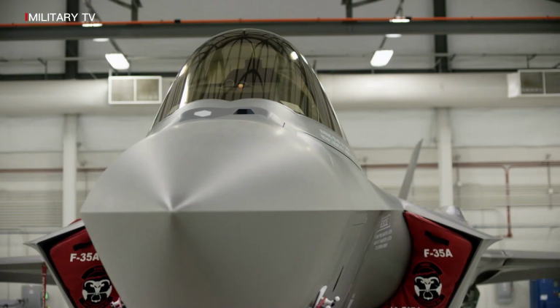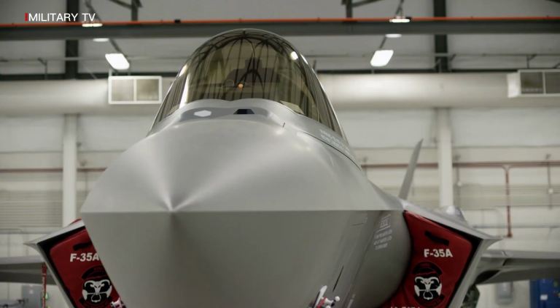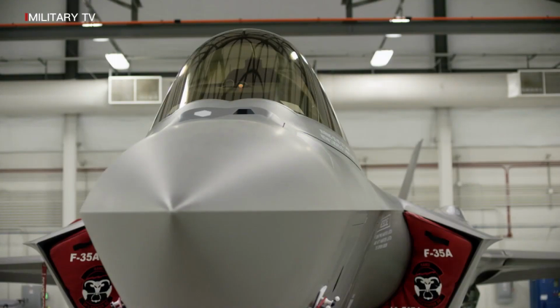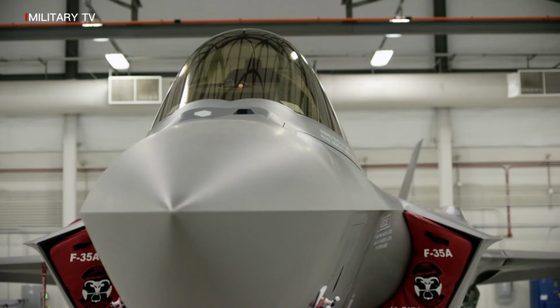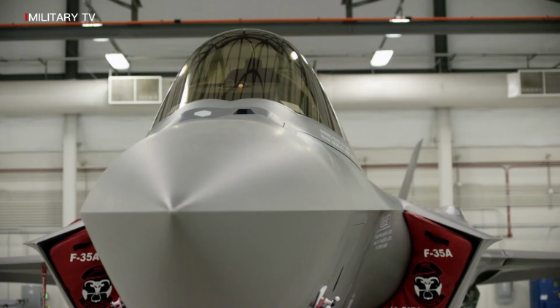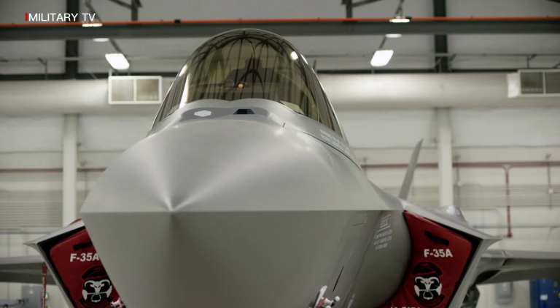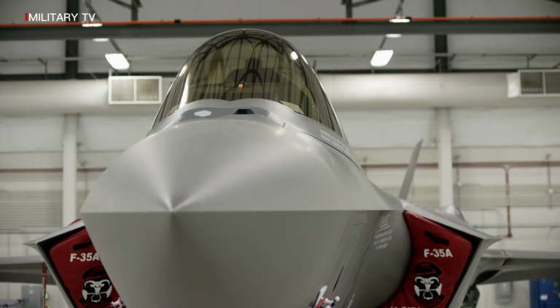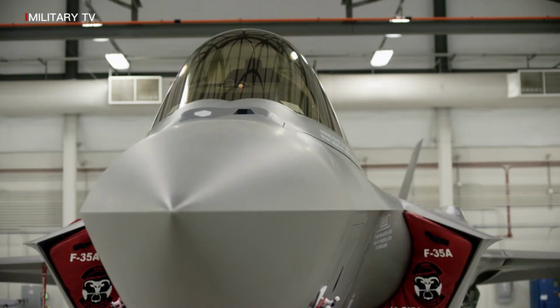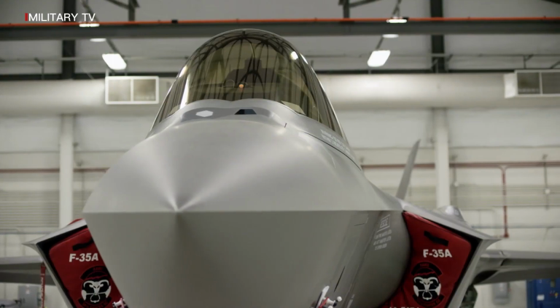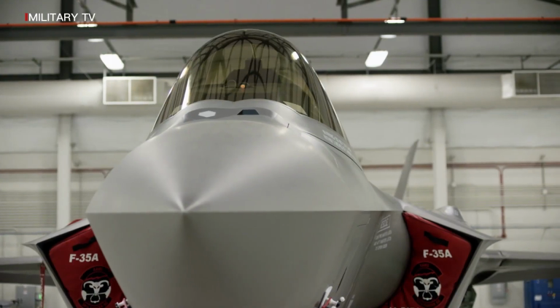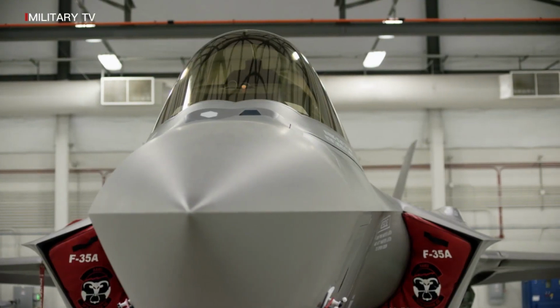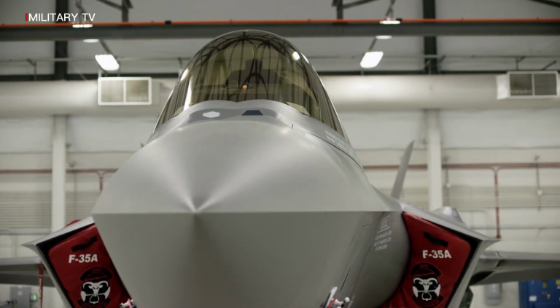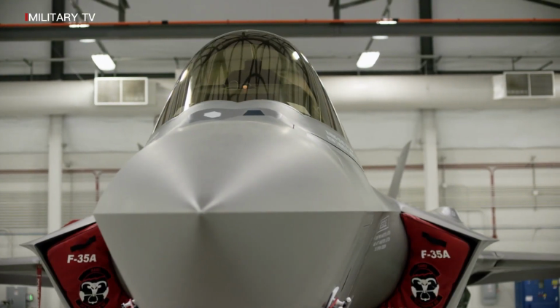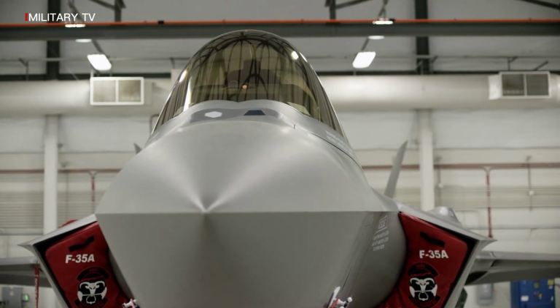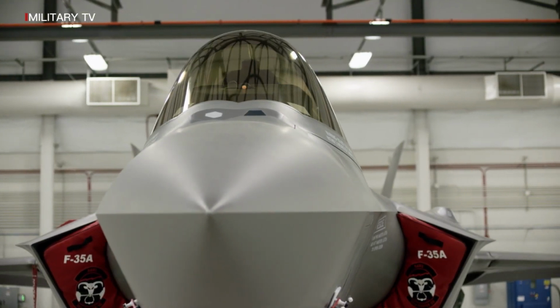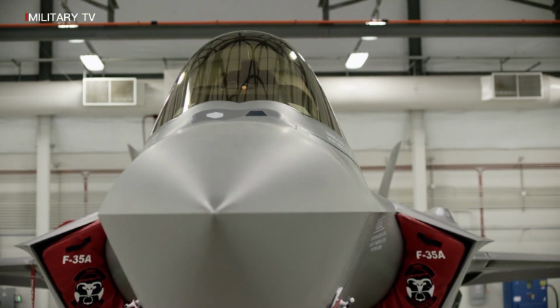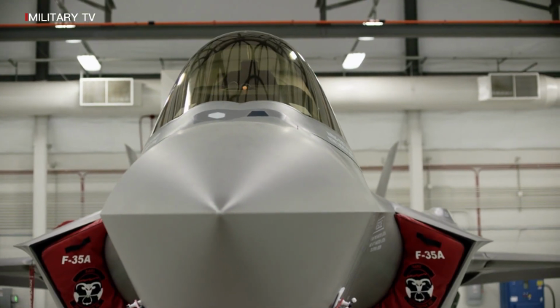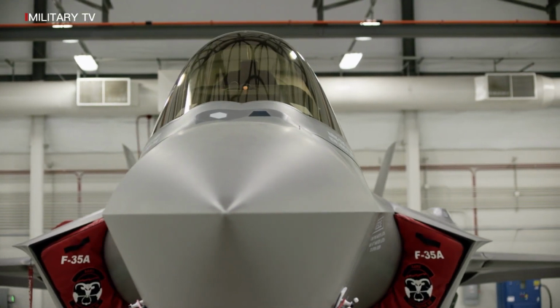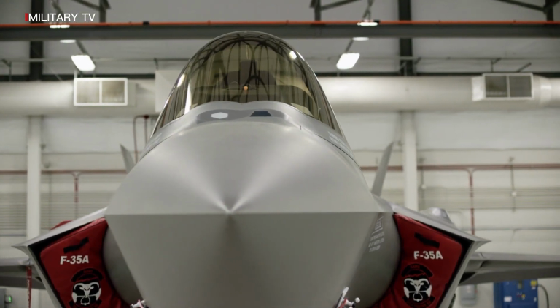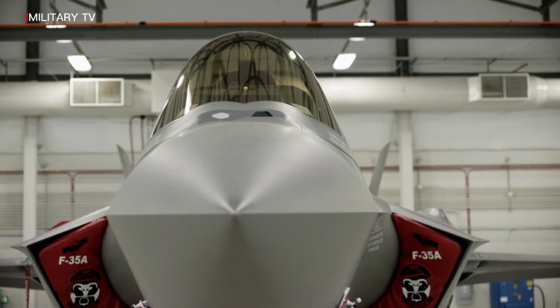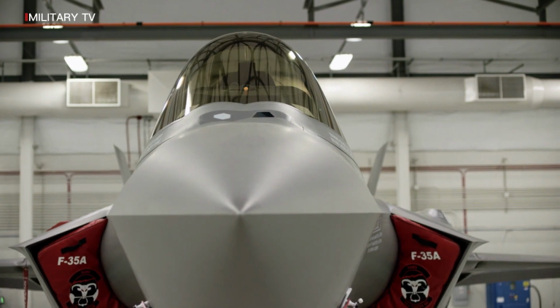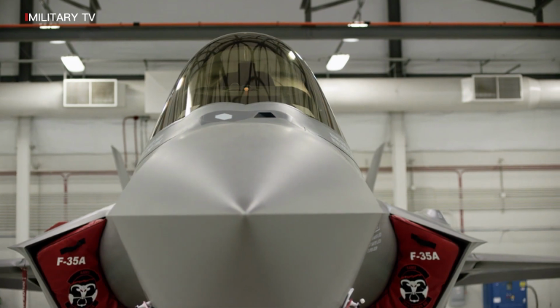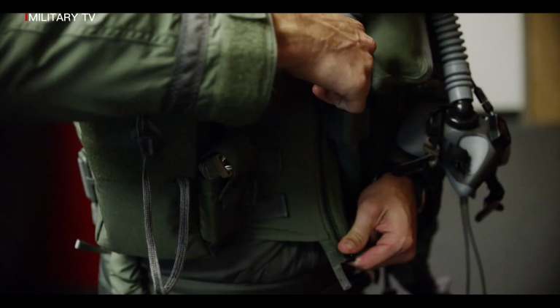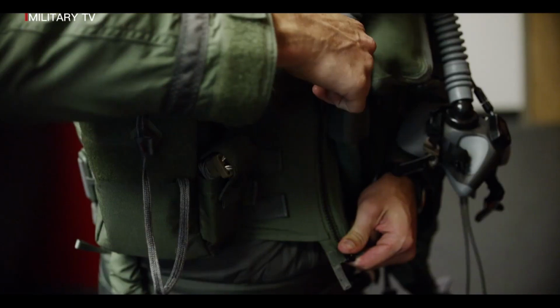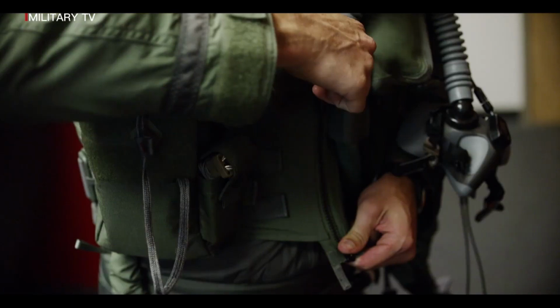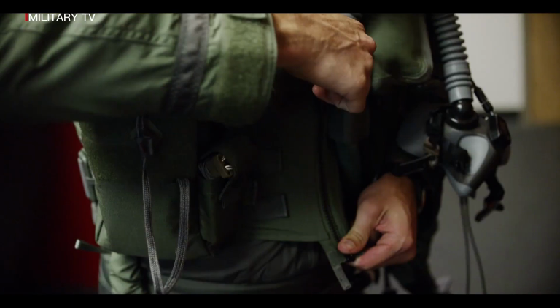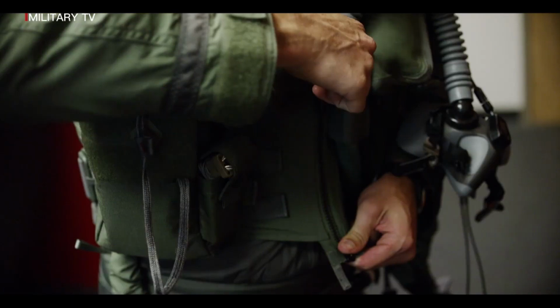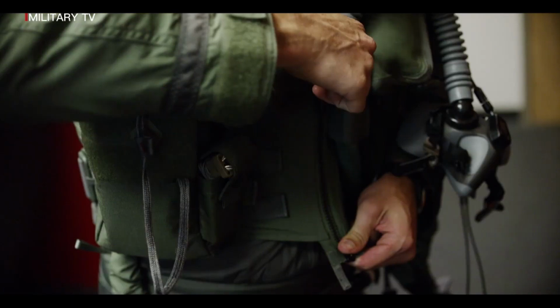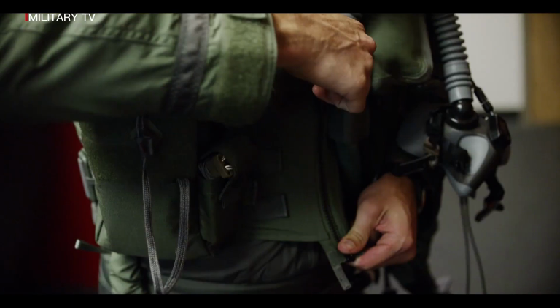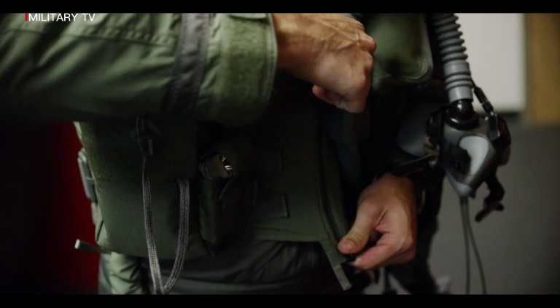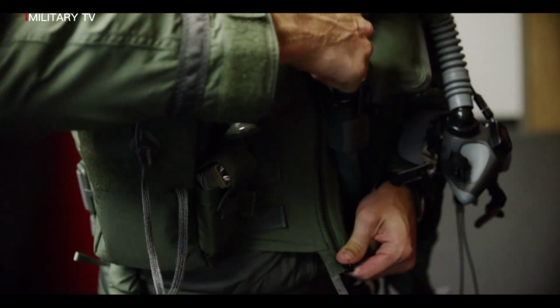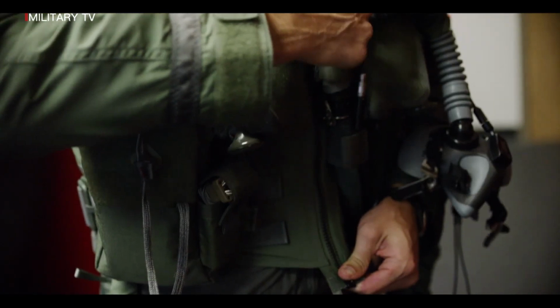Lockheed Martin is the prime contractor for the F-35, with key partners Northrop Grumman and BAE Systems.